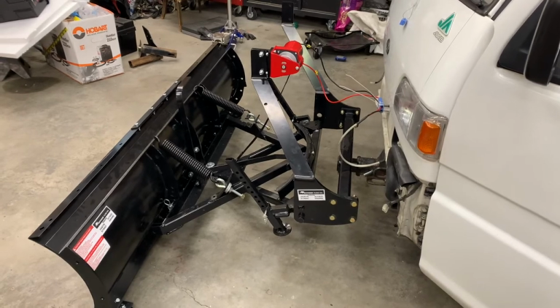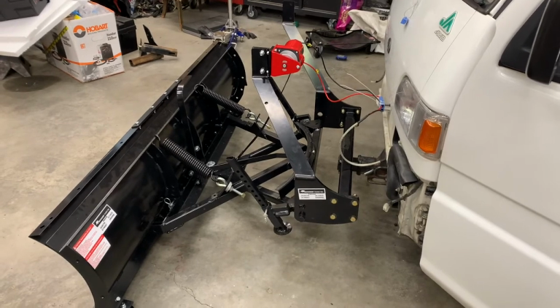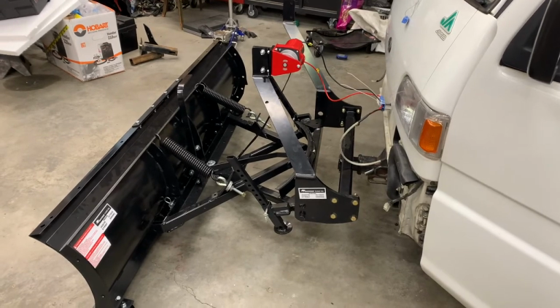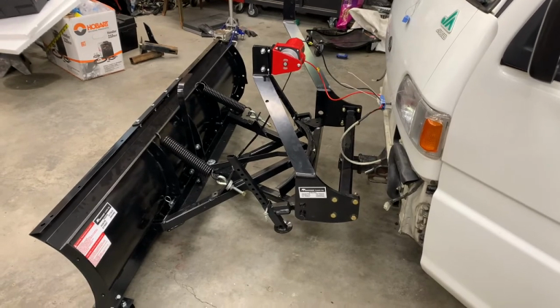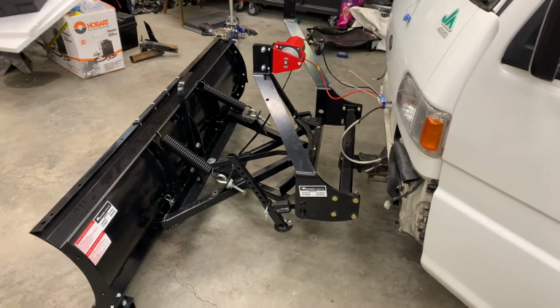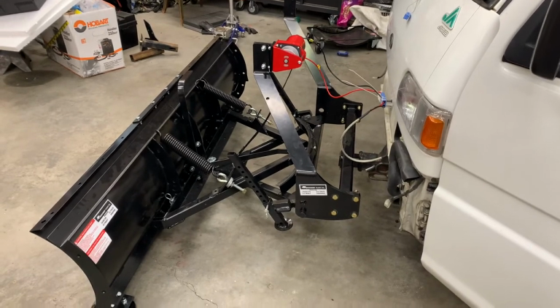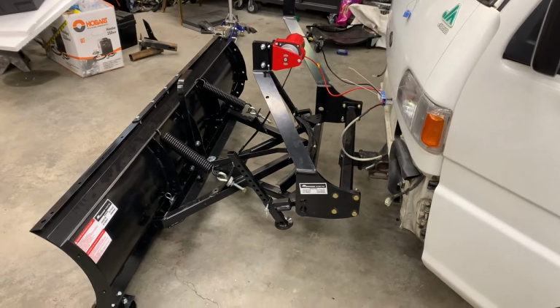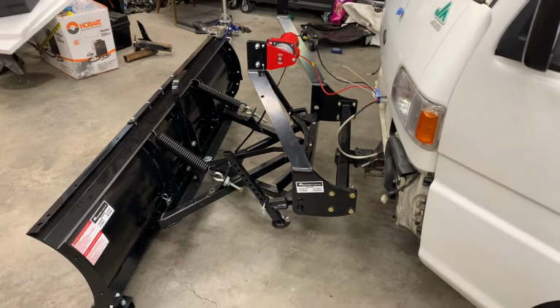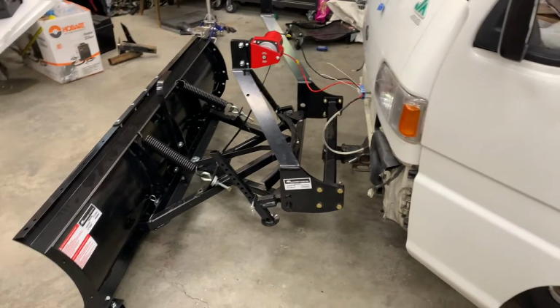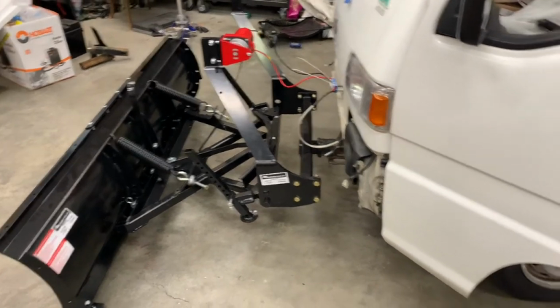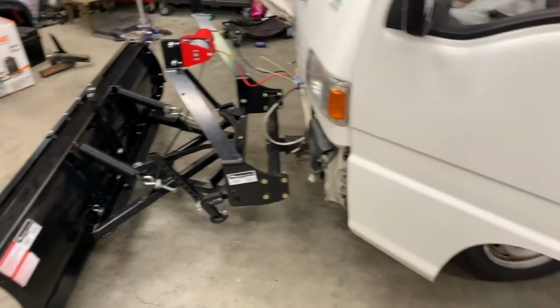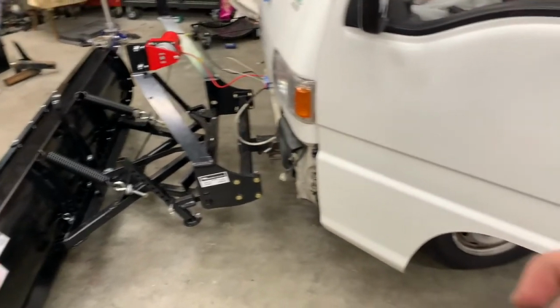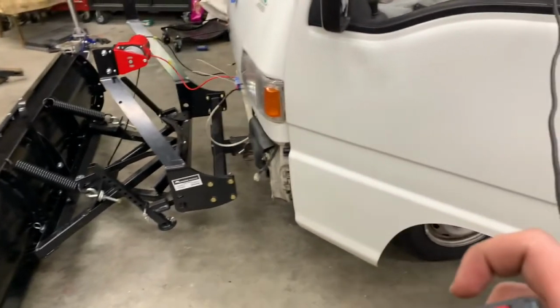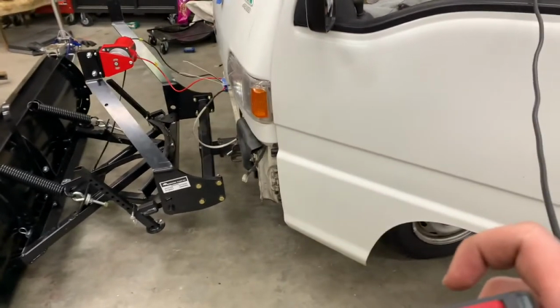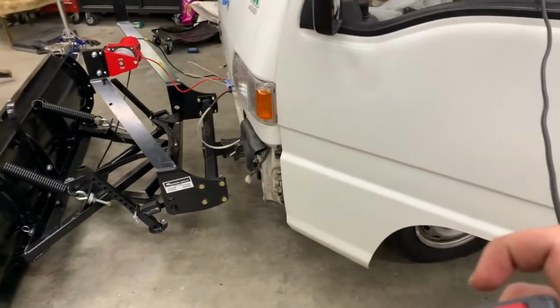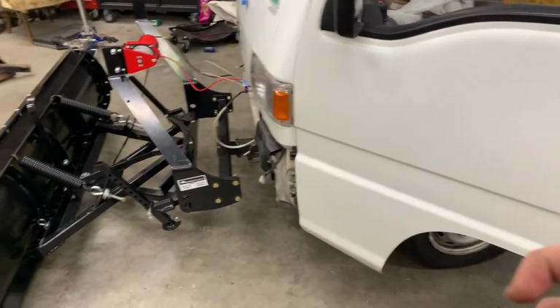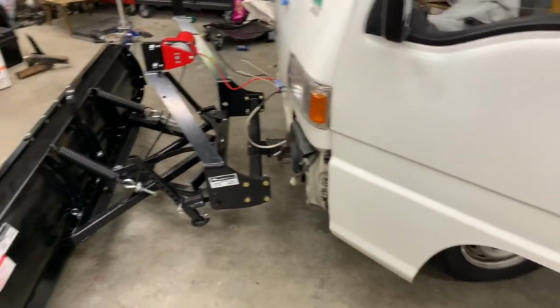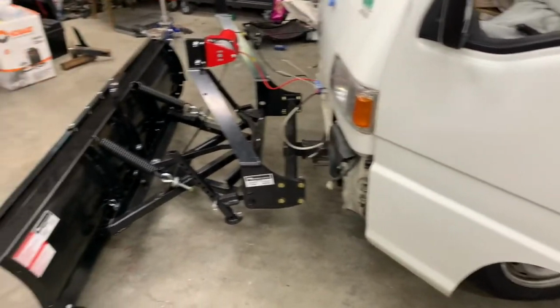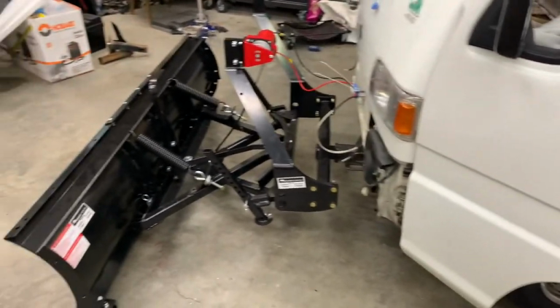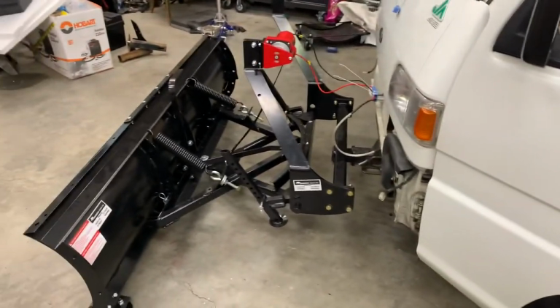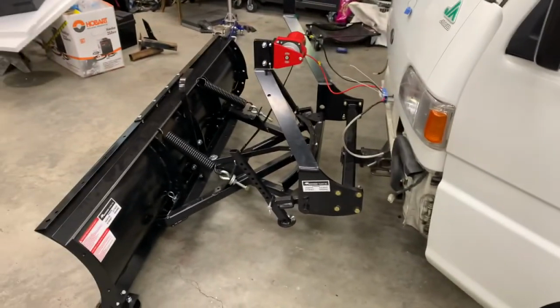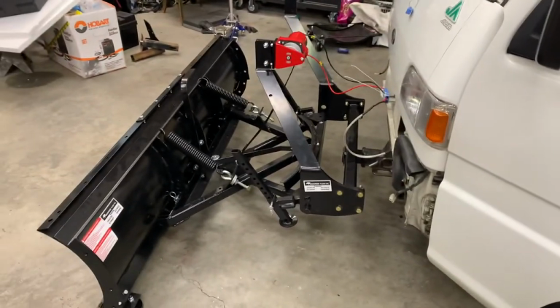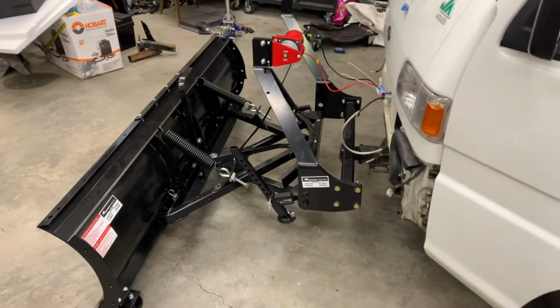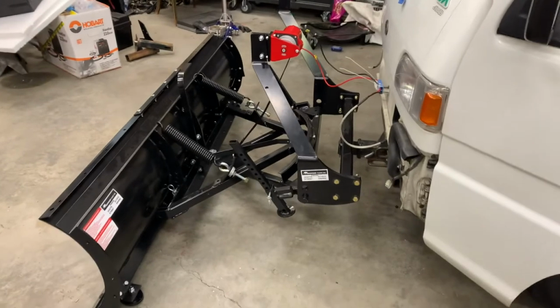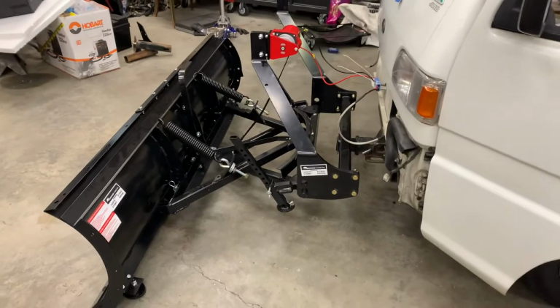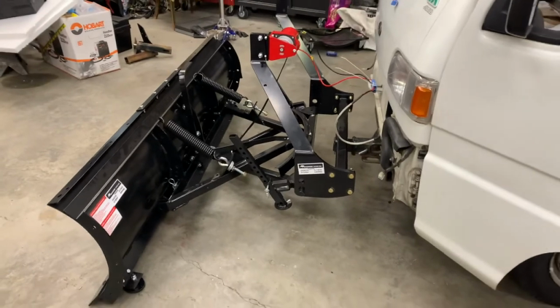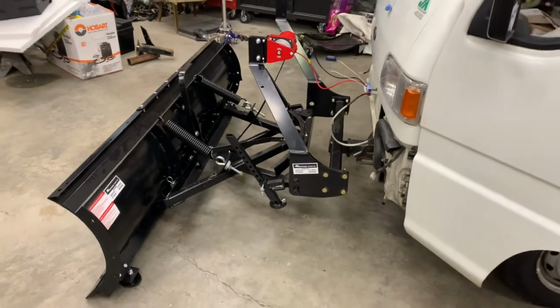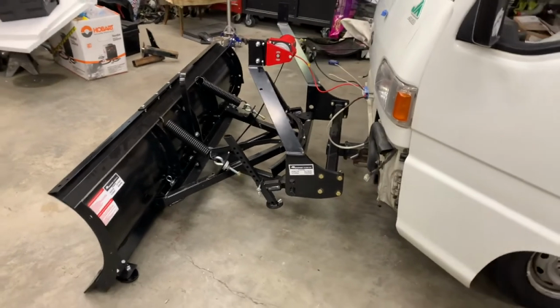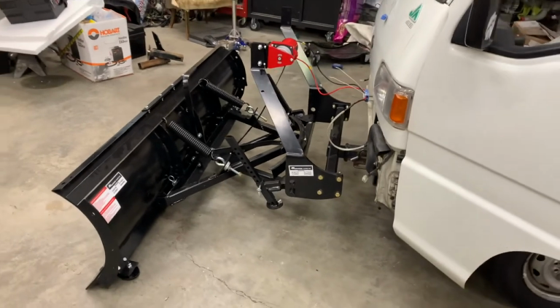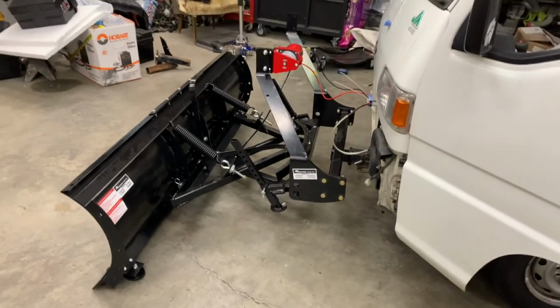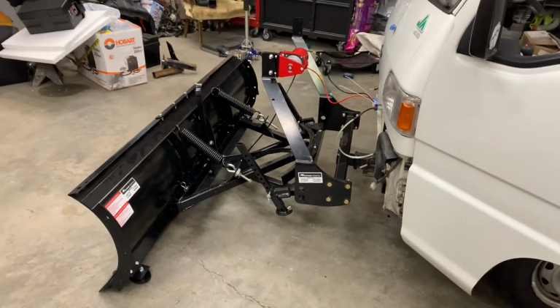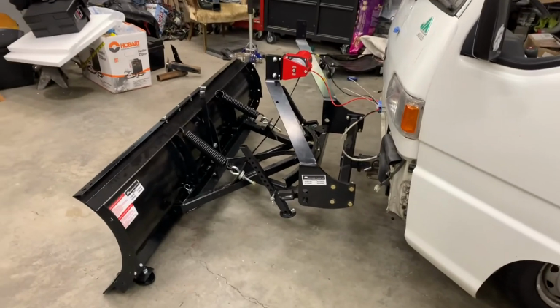Now it's all the way down and there's no weight on the Subaru suspension. Now watch as I run it up.